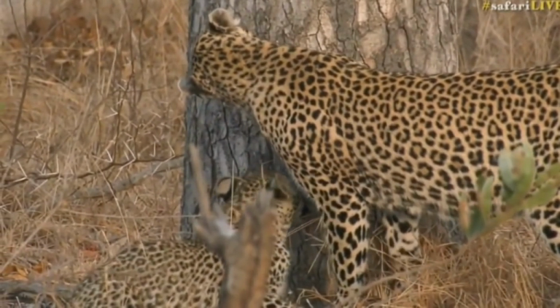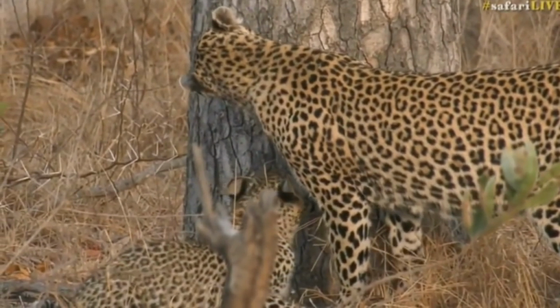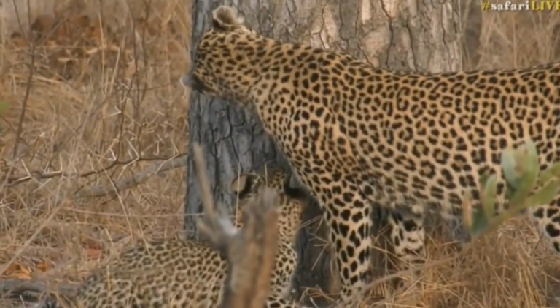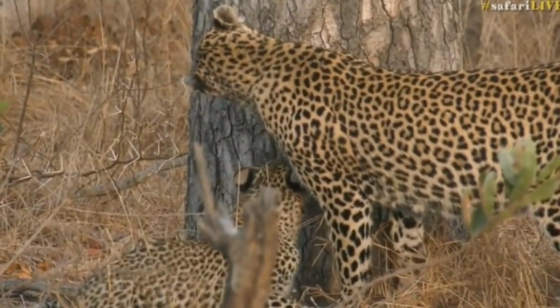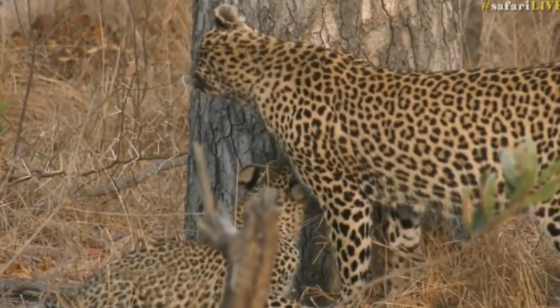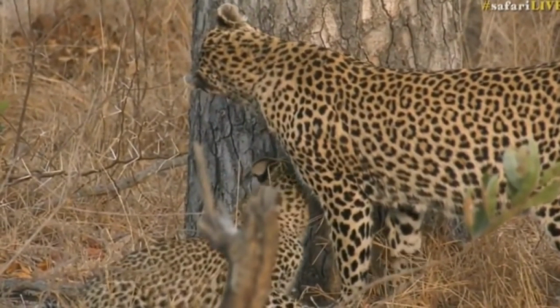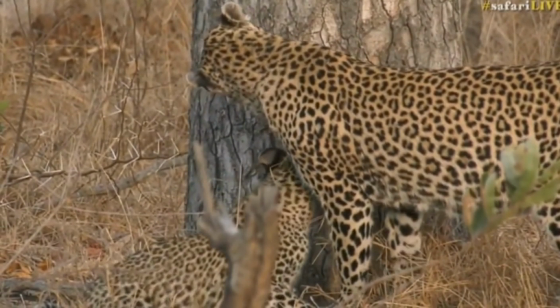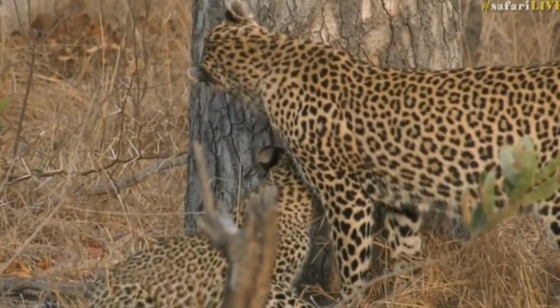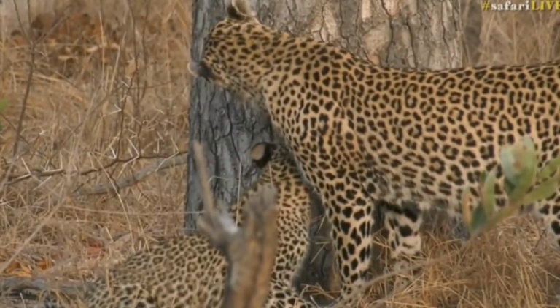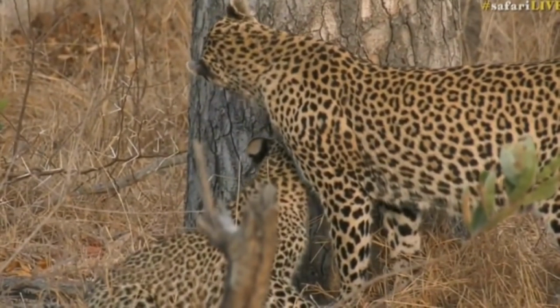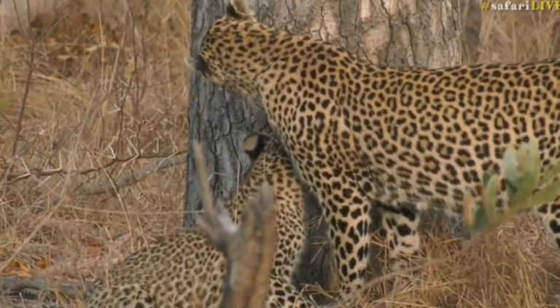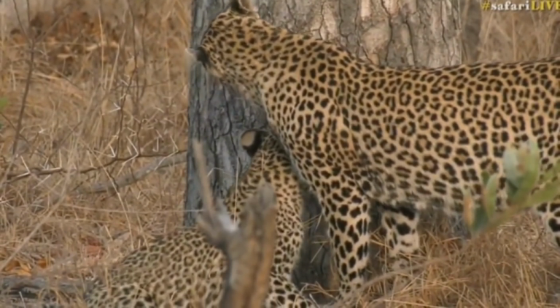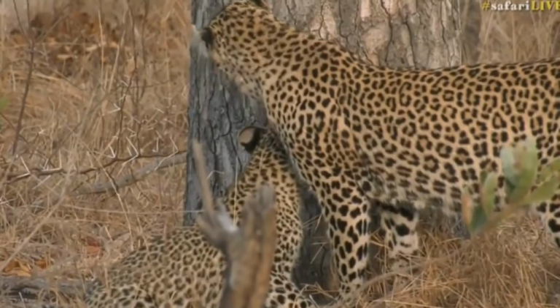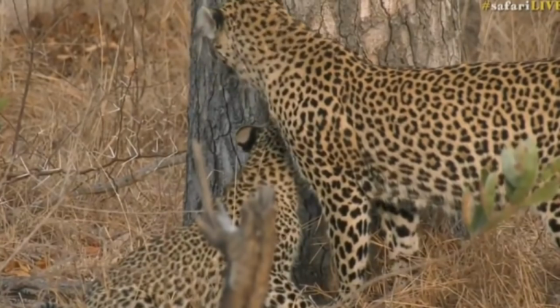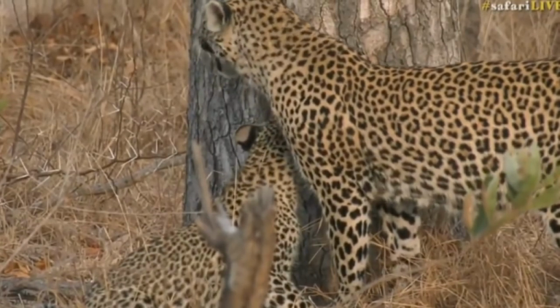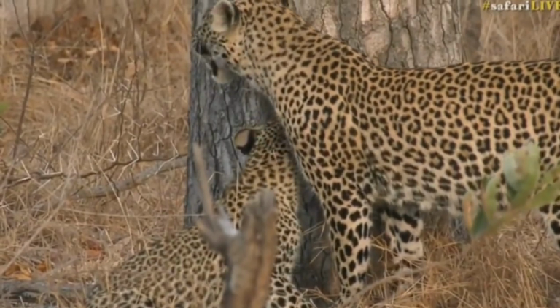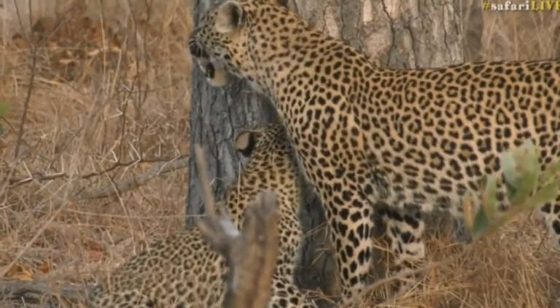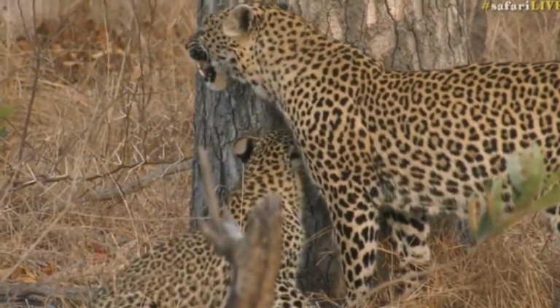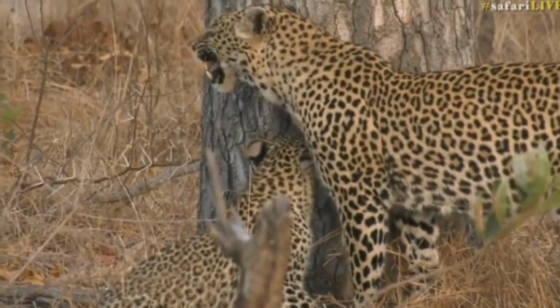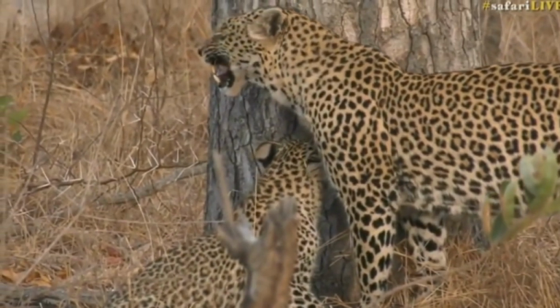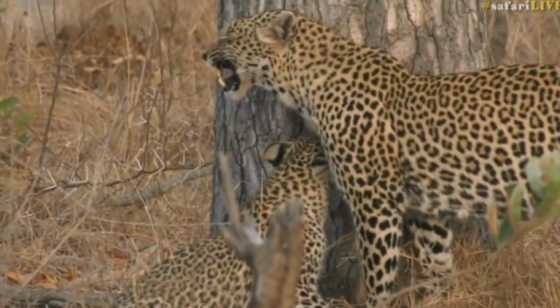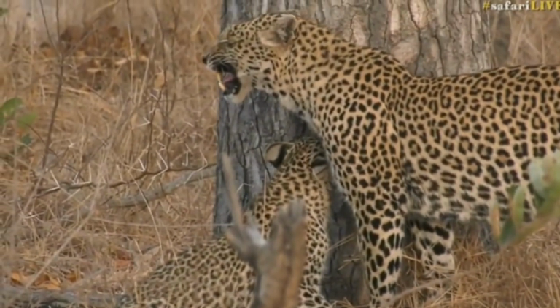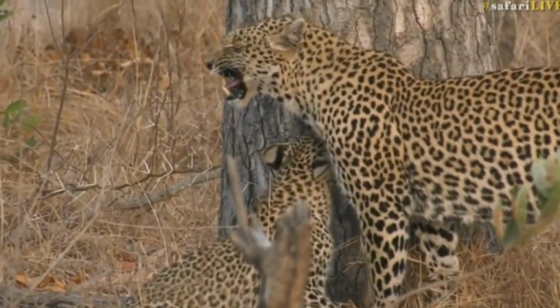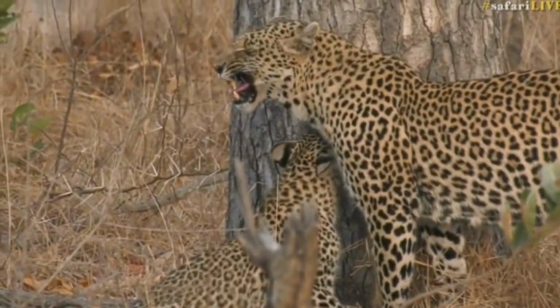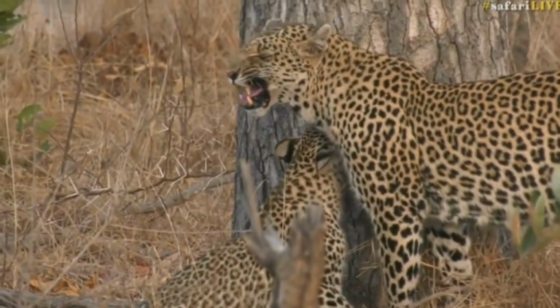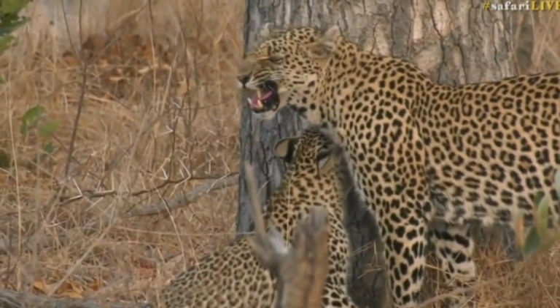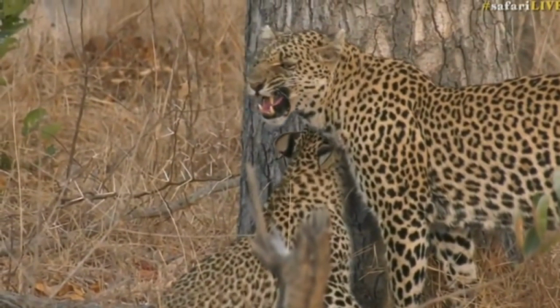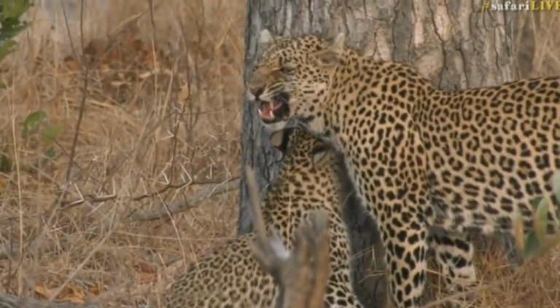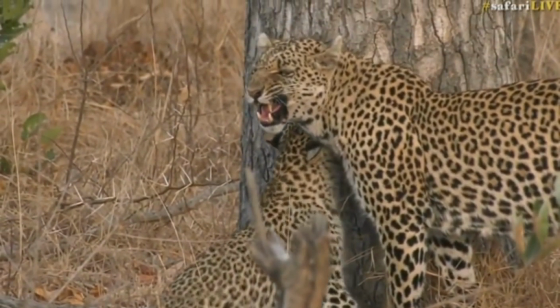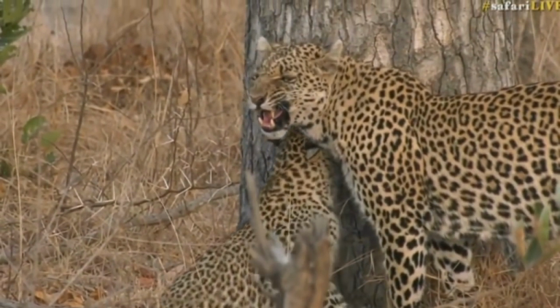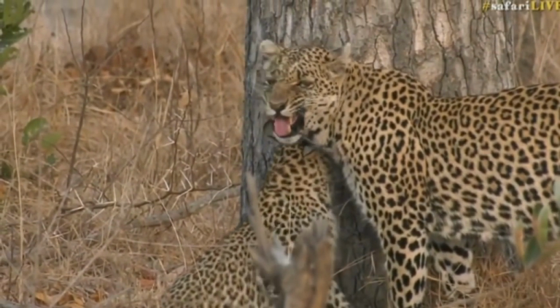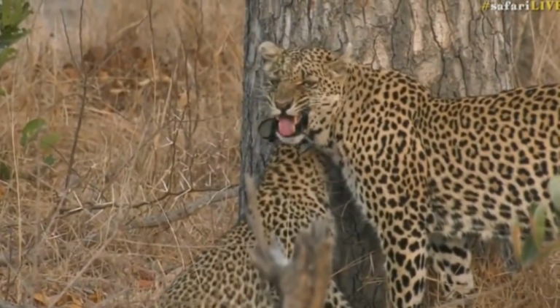Looks like both of them are fairly well fed actually, which is great. She's smelling something there.